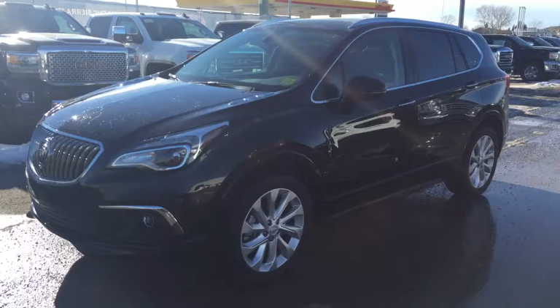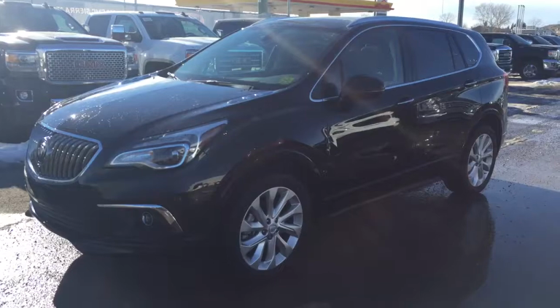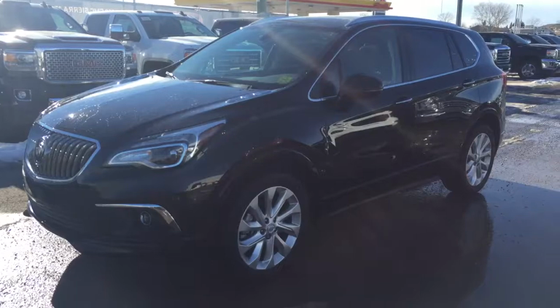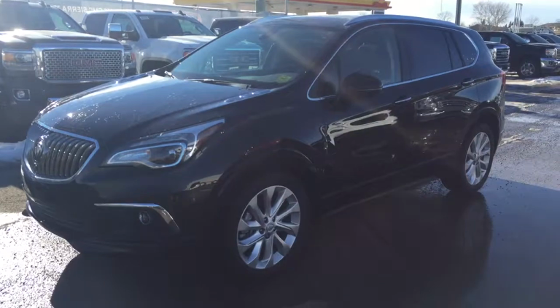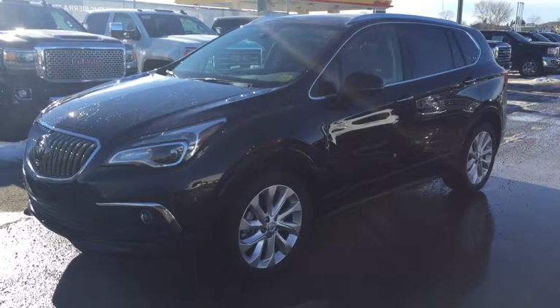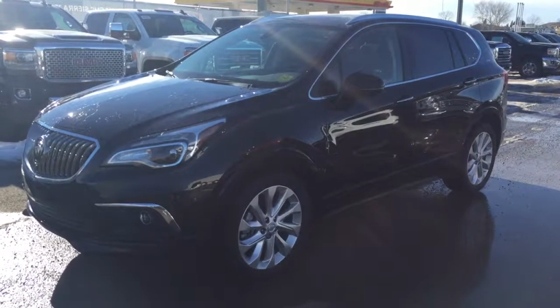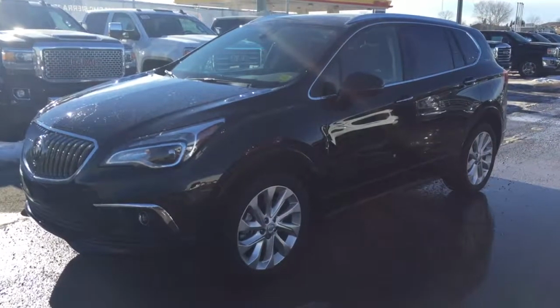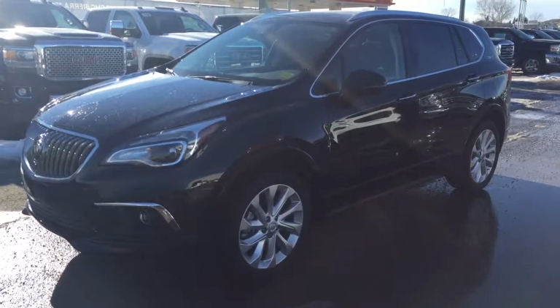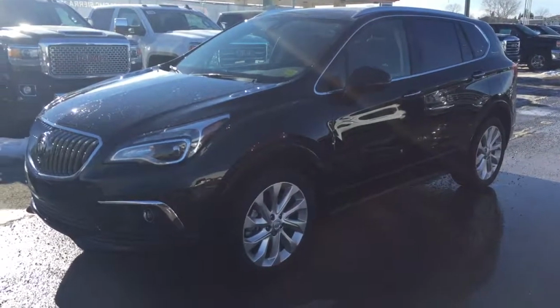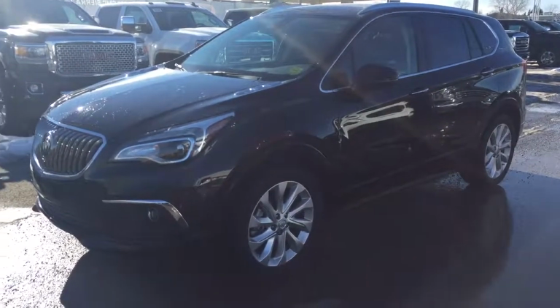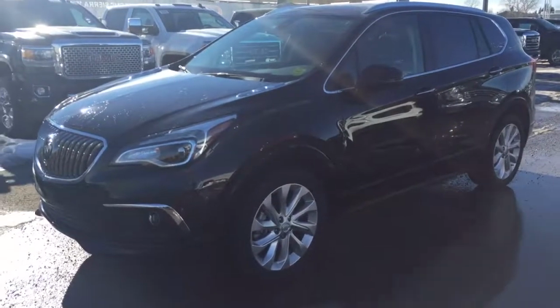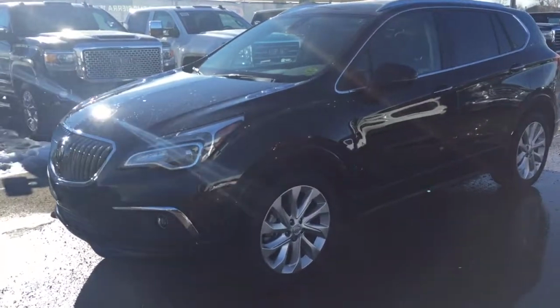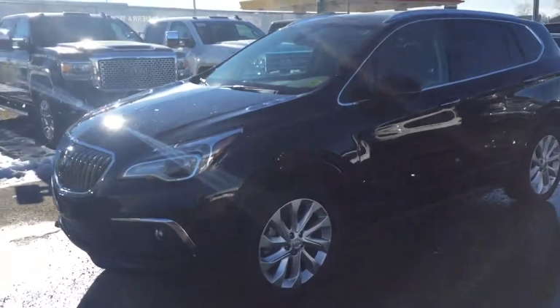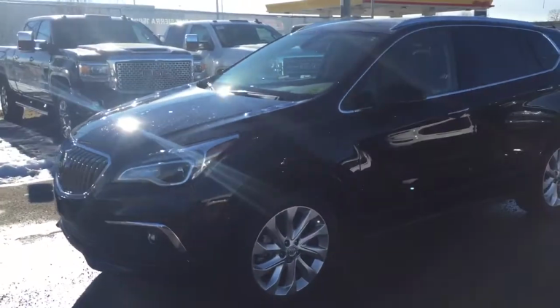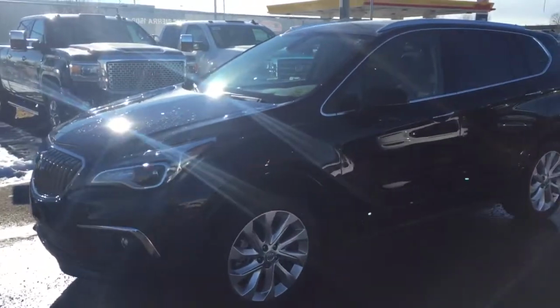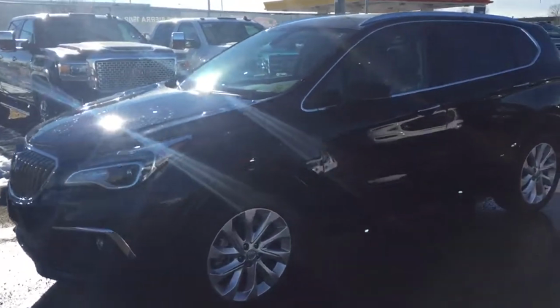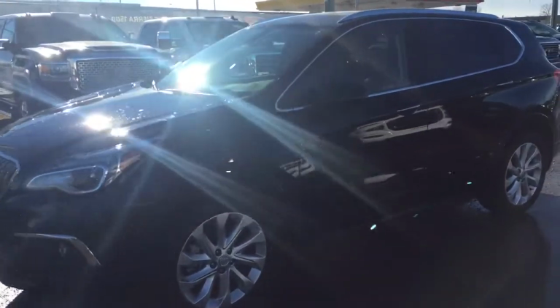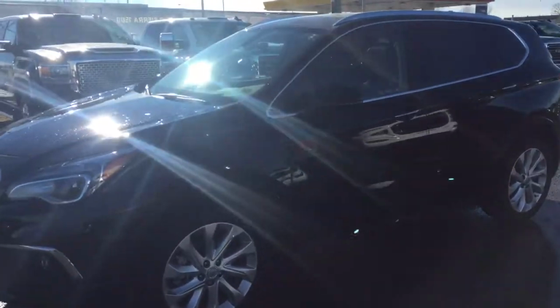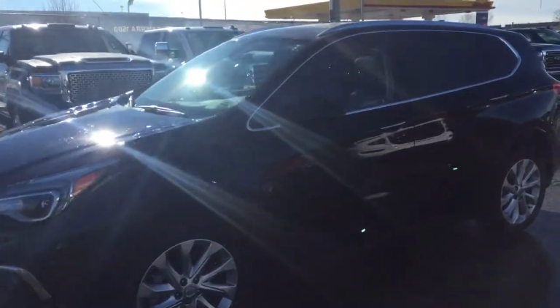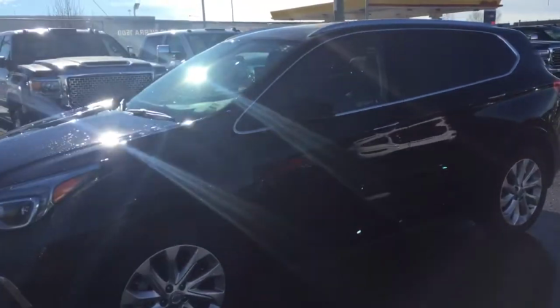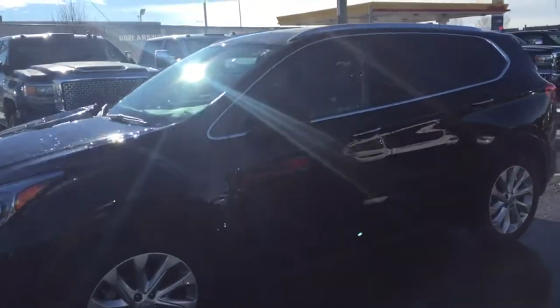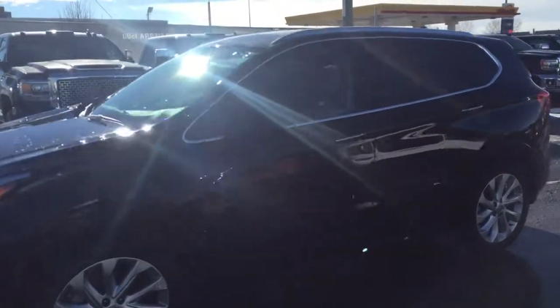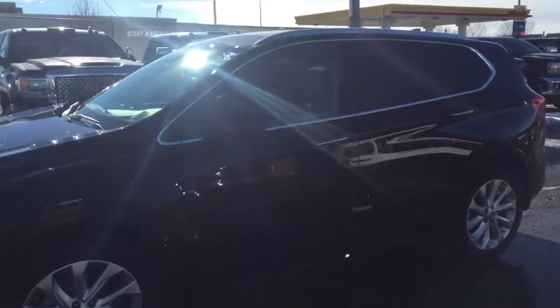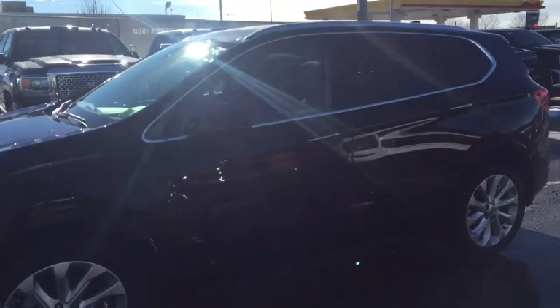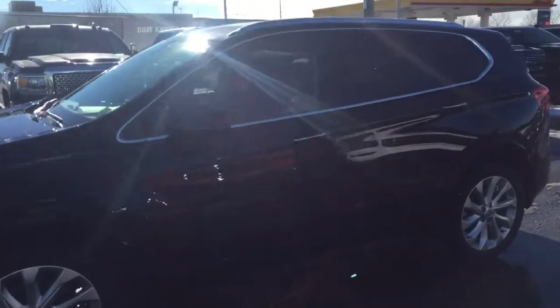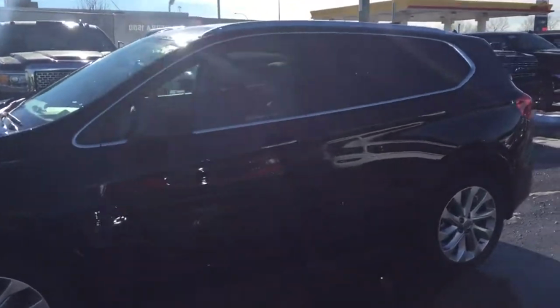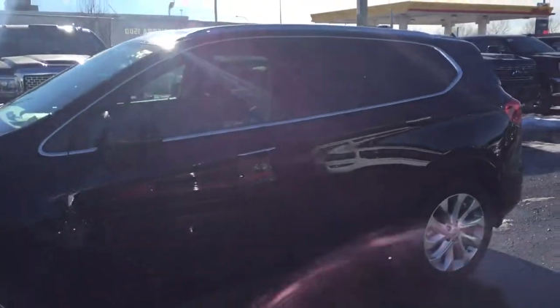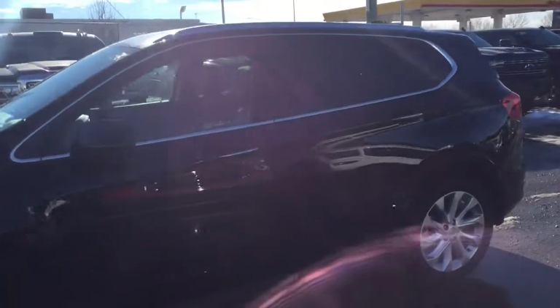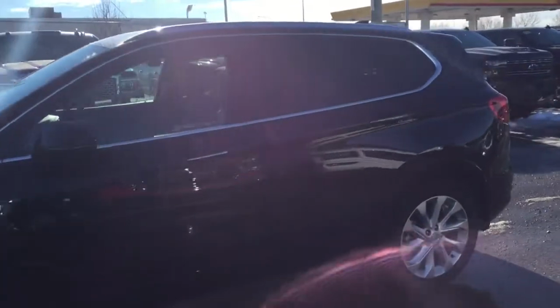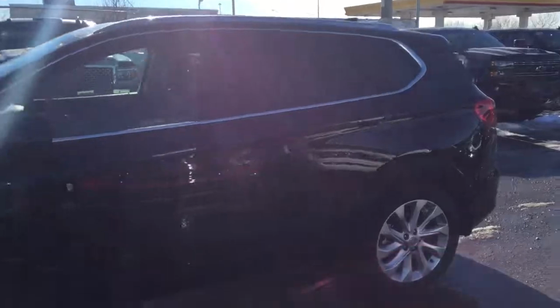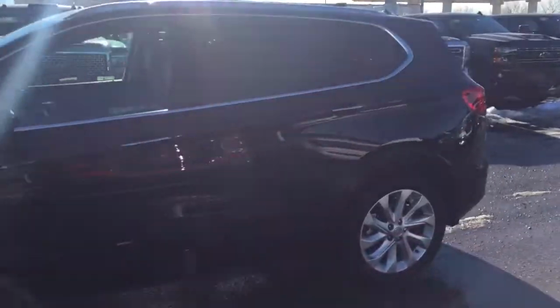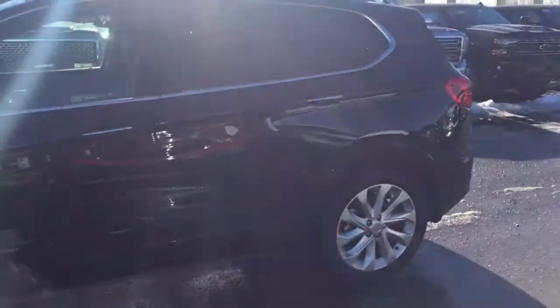Welcome to Davis Chevrolet. This is the 2017 Buick Envision in the color black.